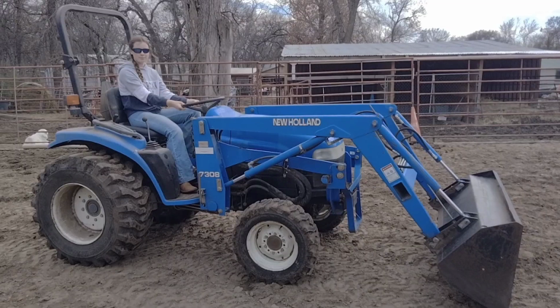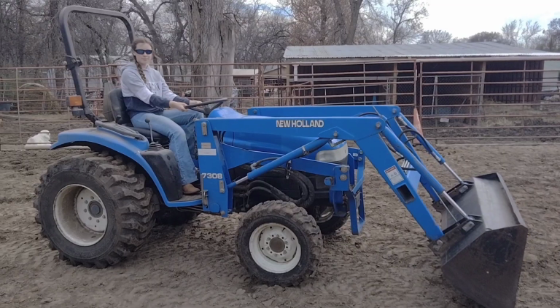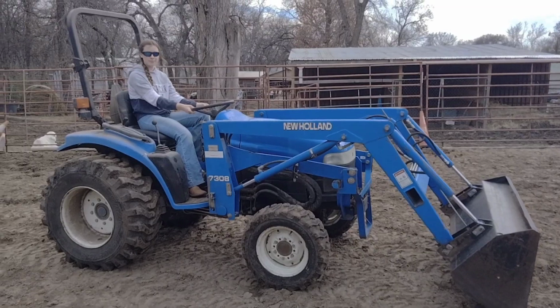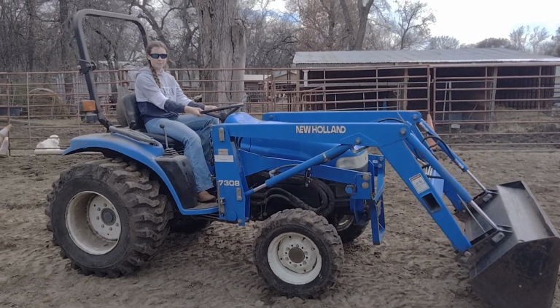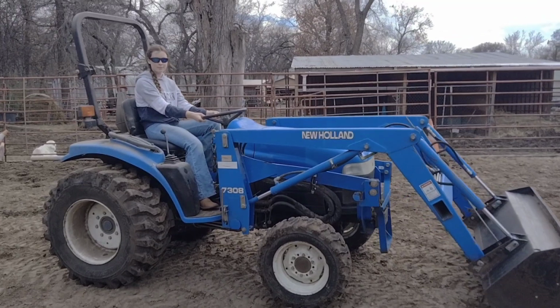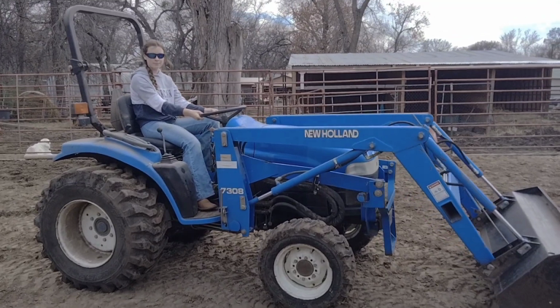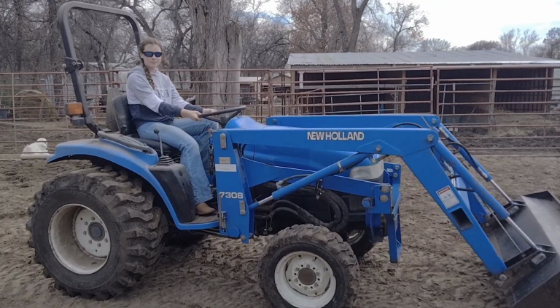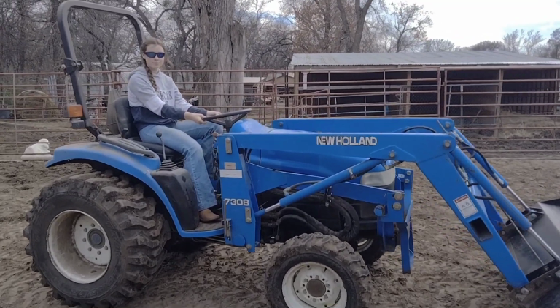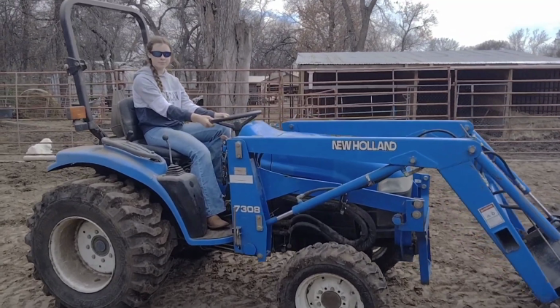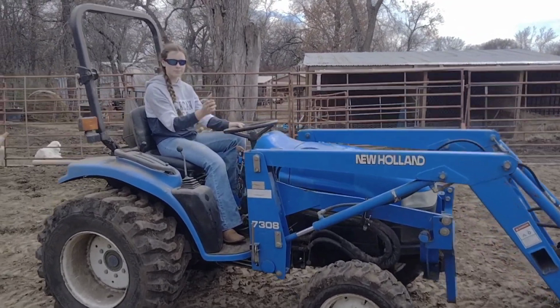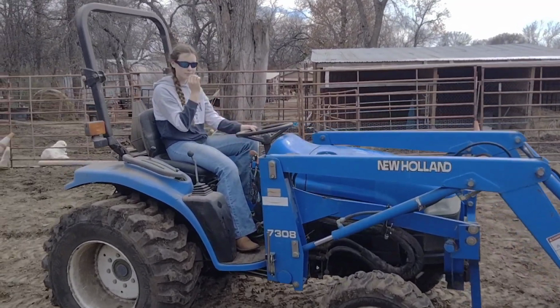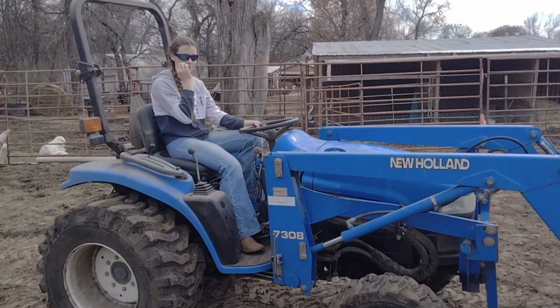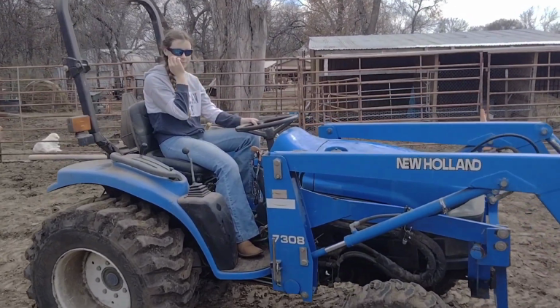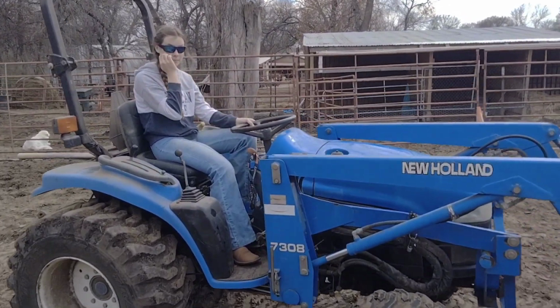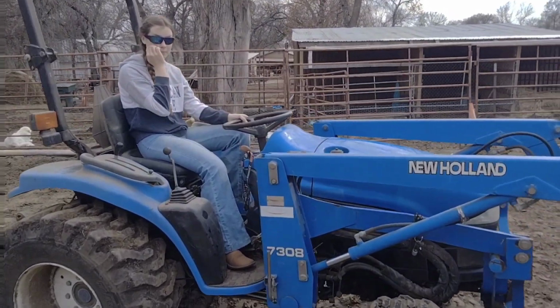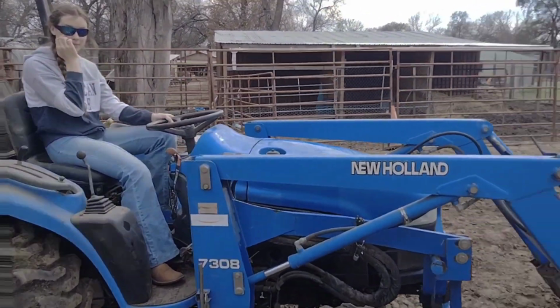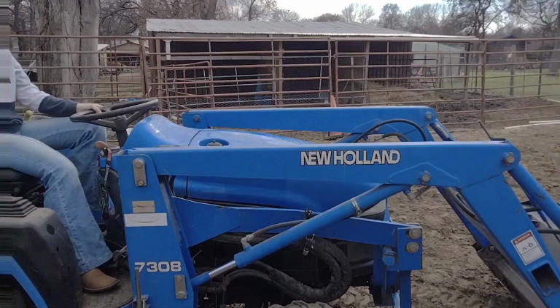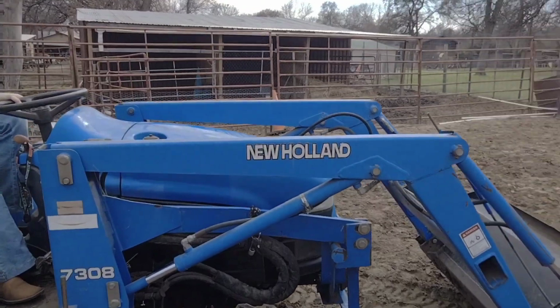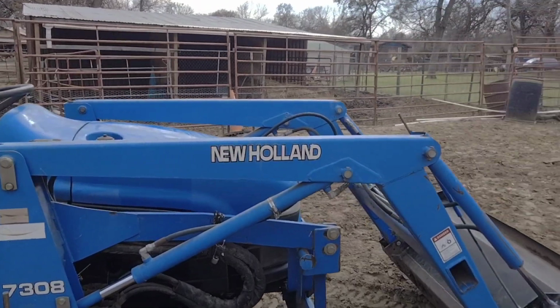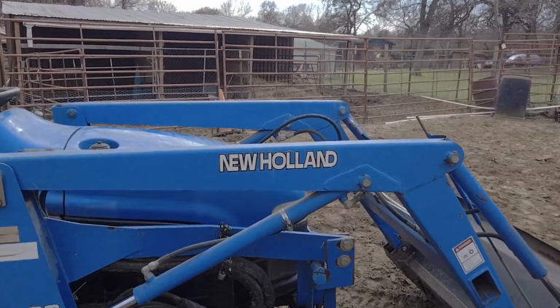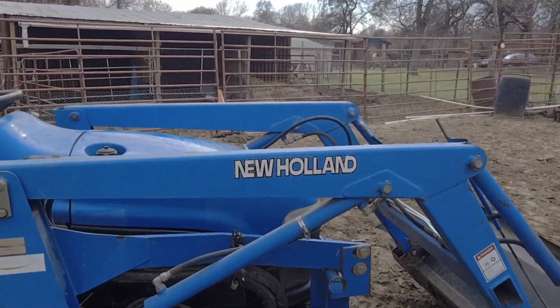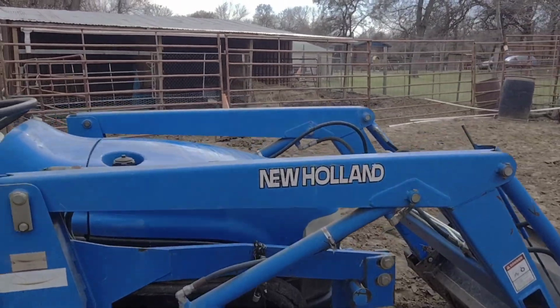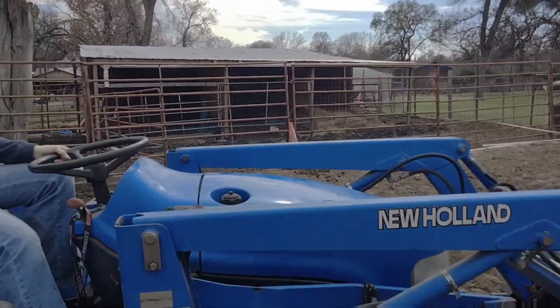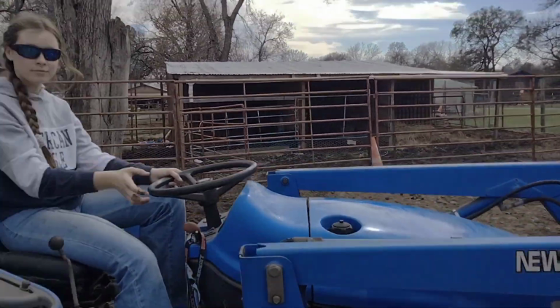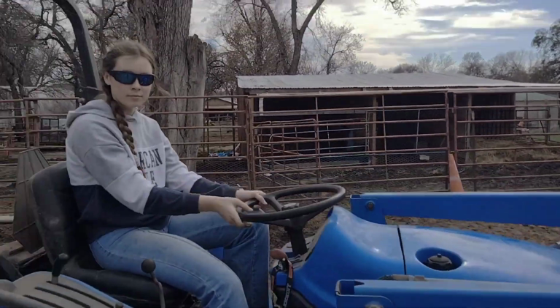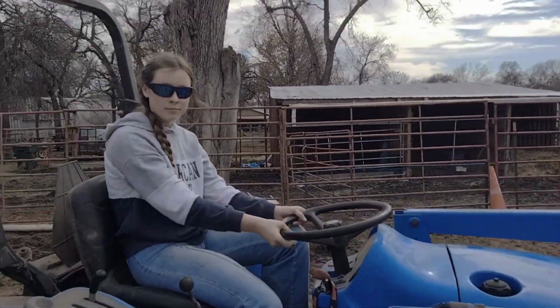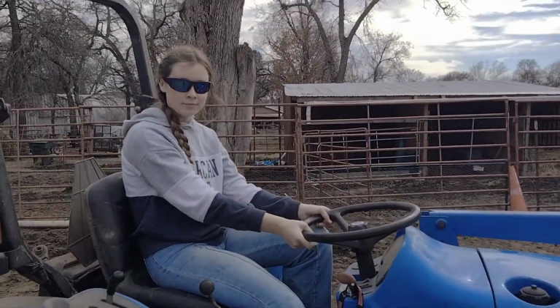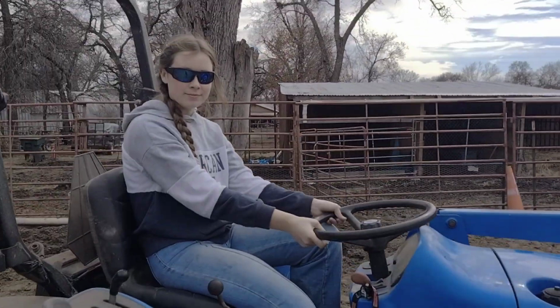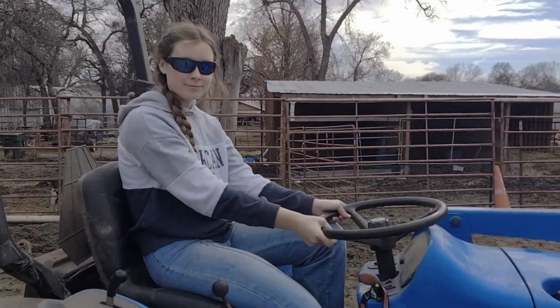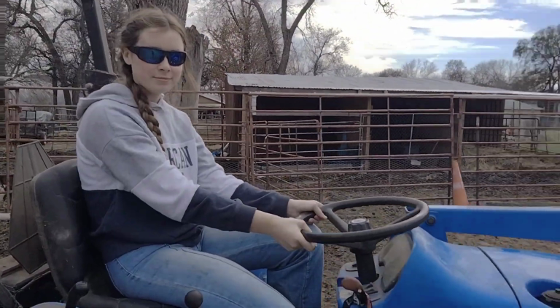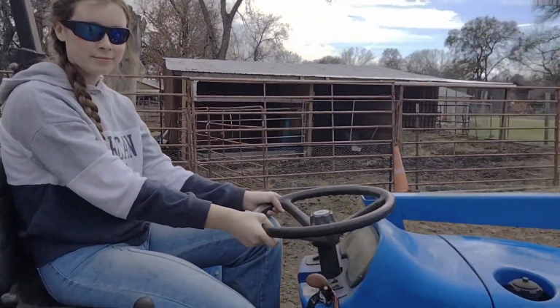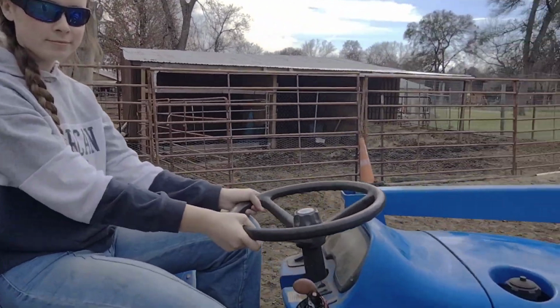Here is our ancient — I think it's like an '02 or an '03 New Holland tractor. Here are the basics.